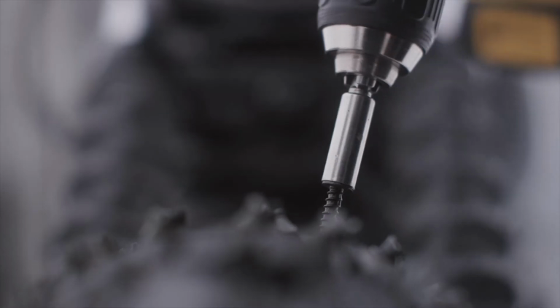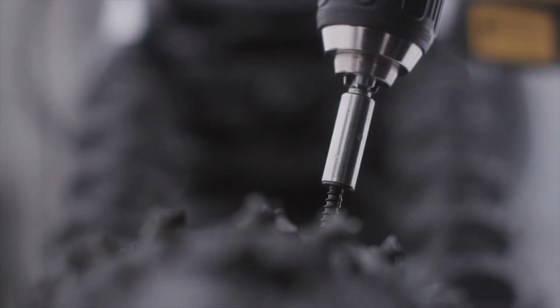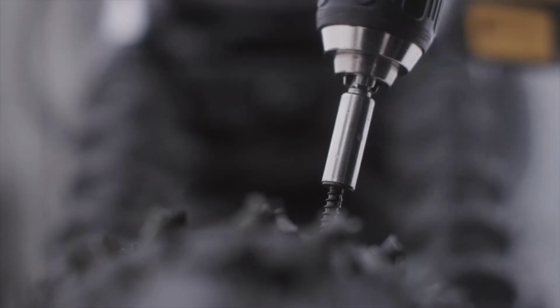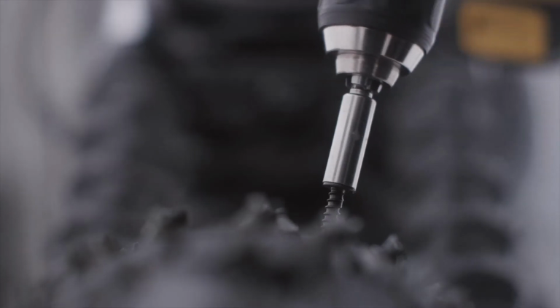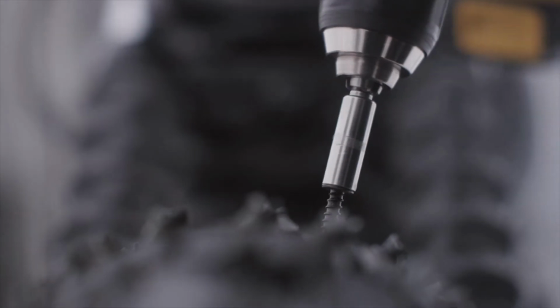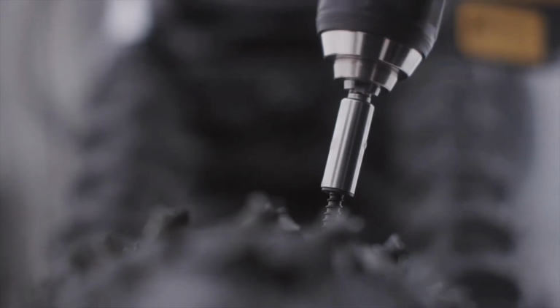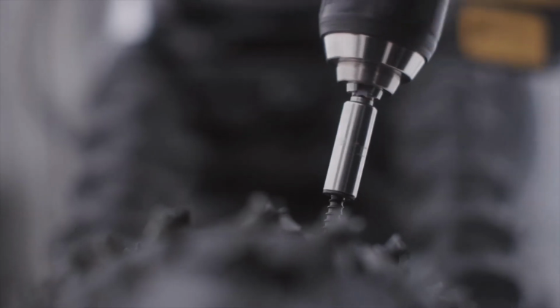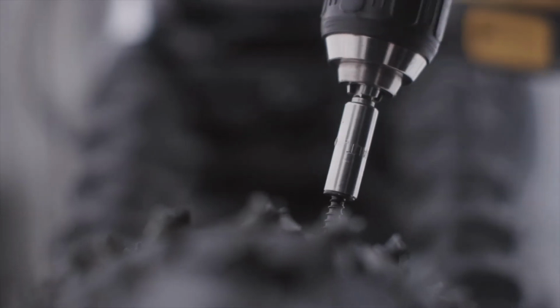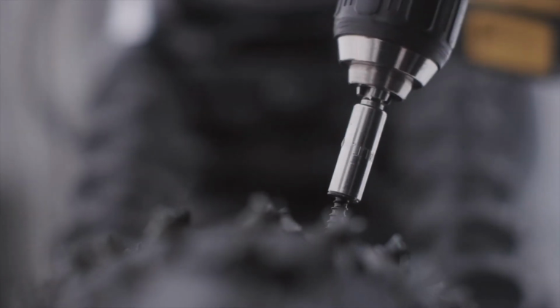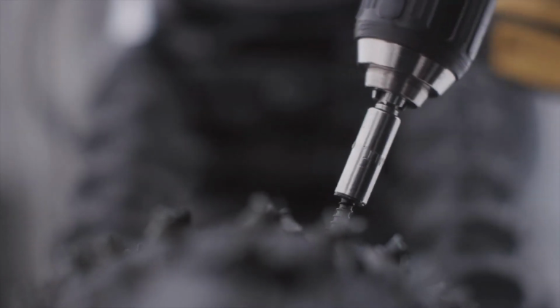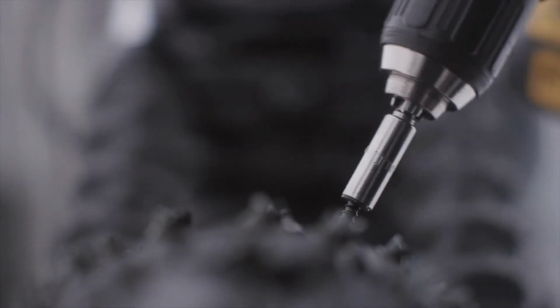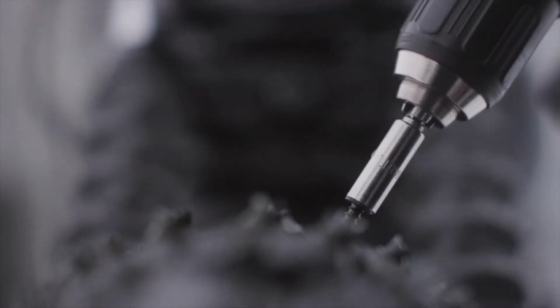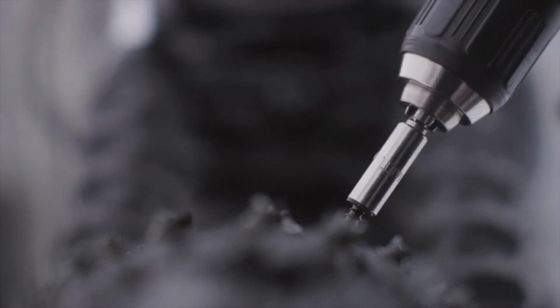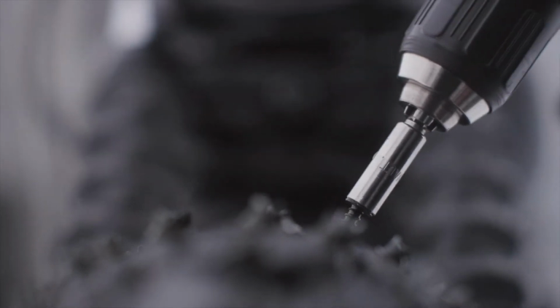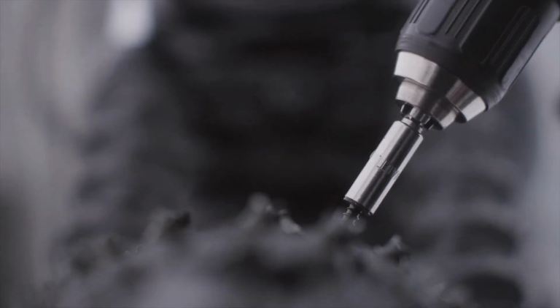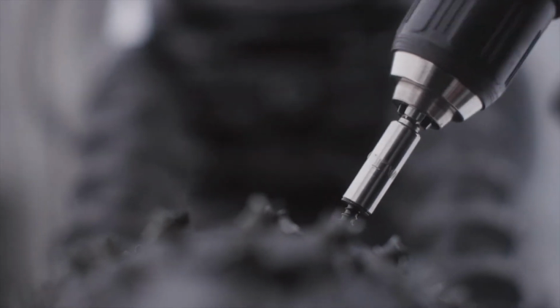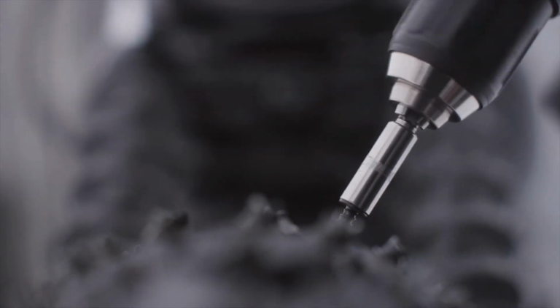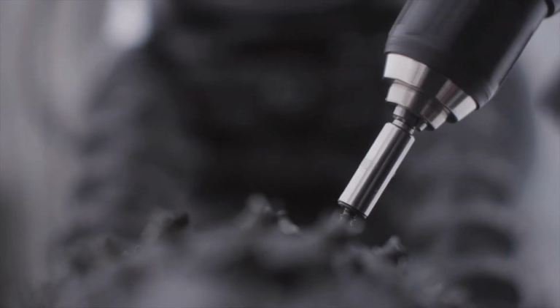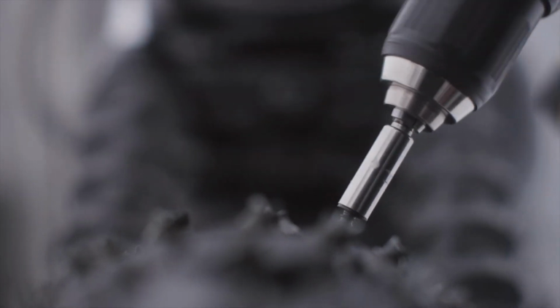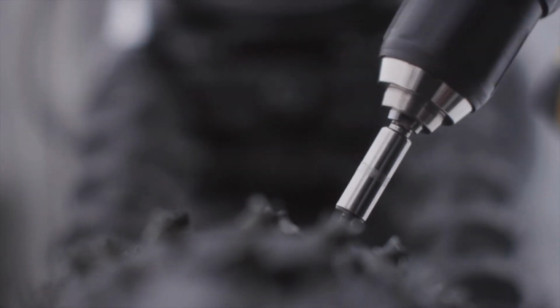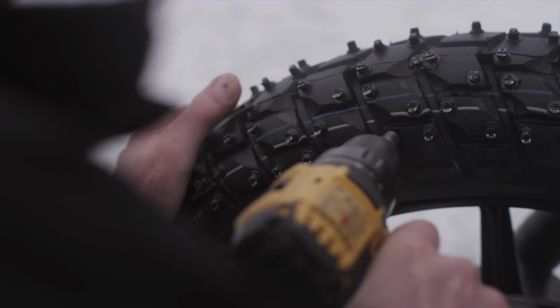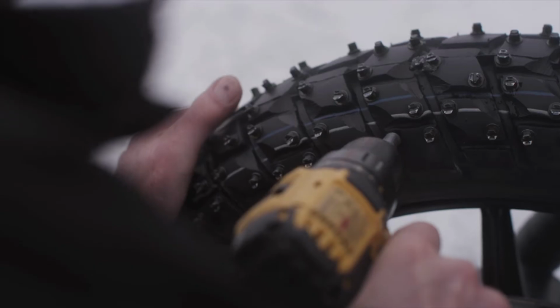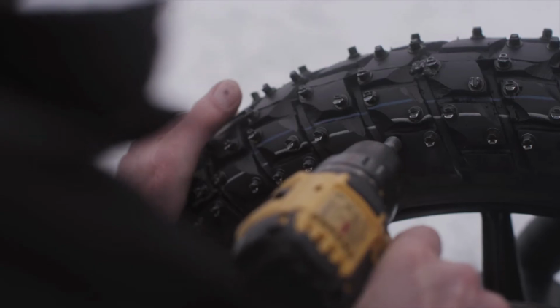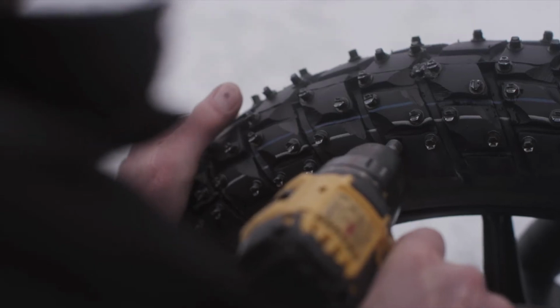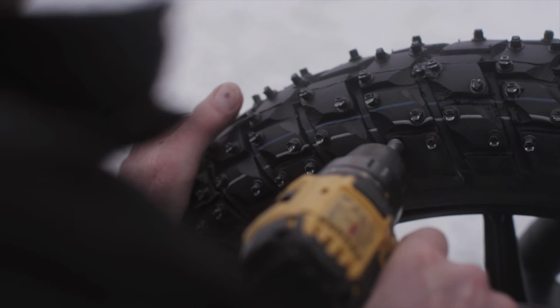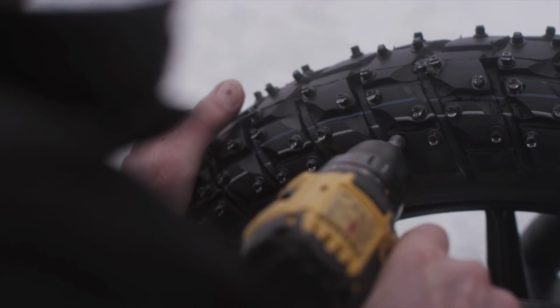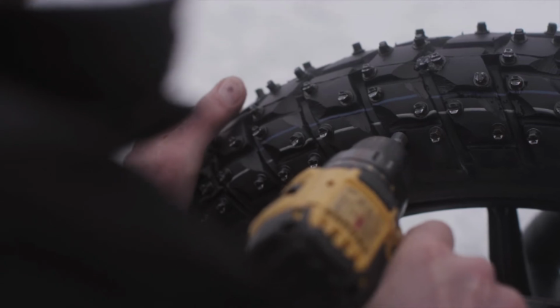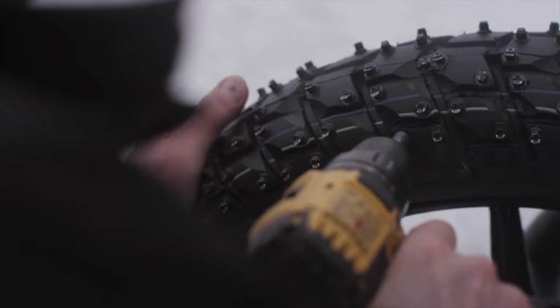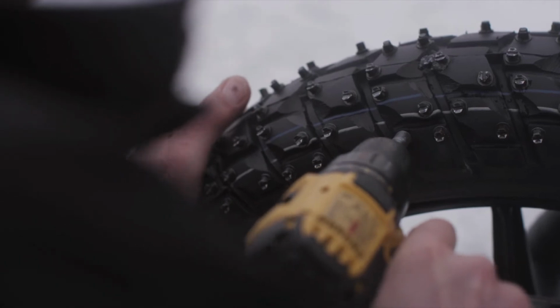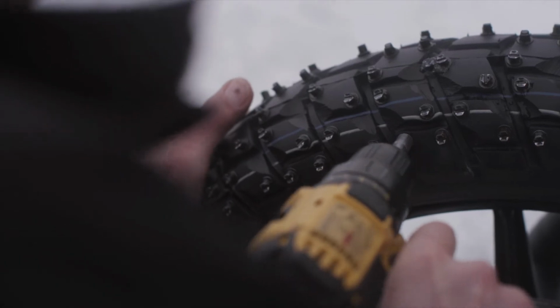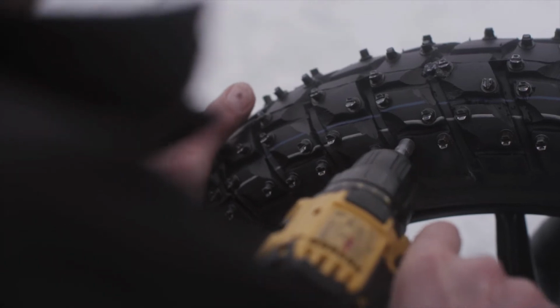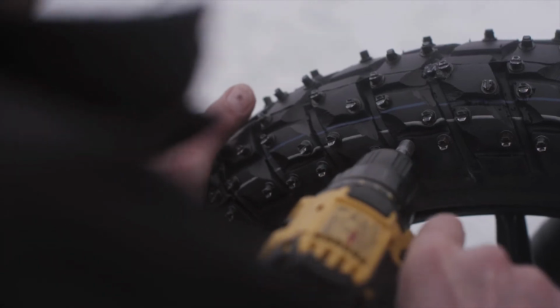We run these type of screws called cold cutters in them, and we stud the tires up and we have some fun.